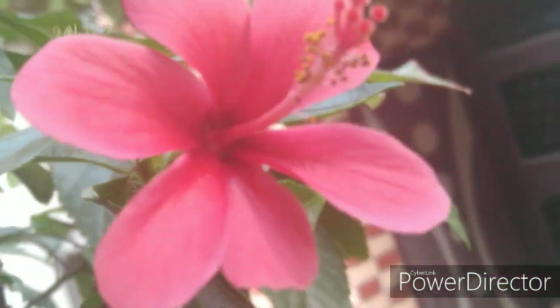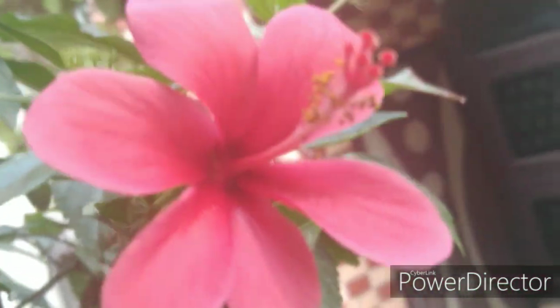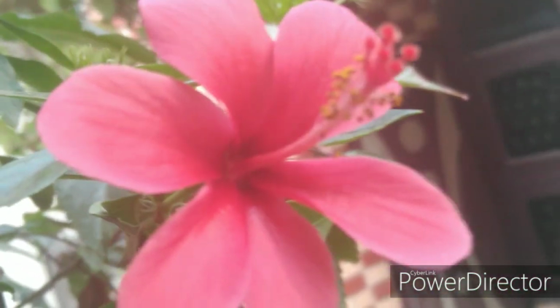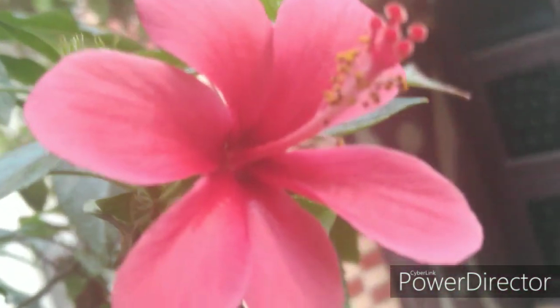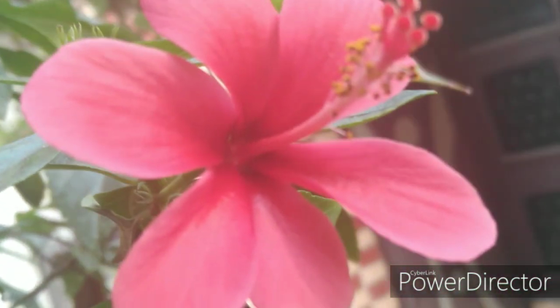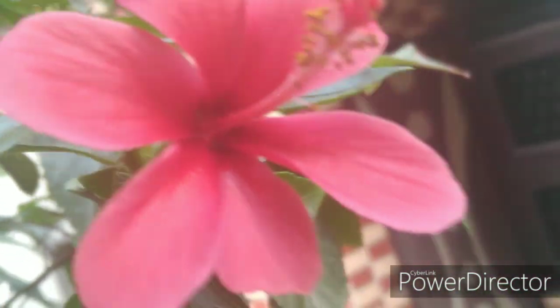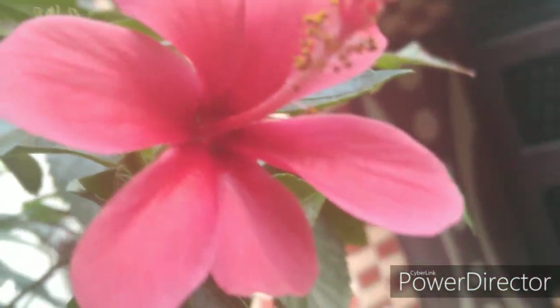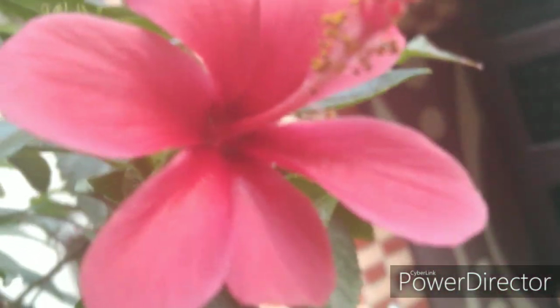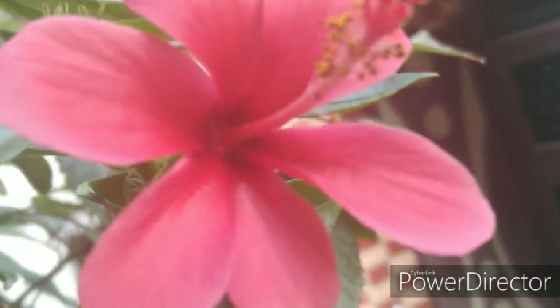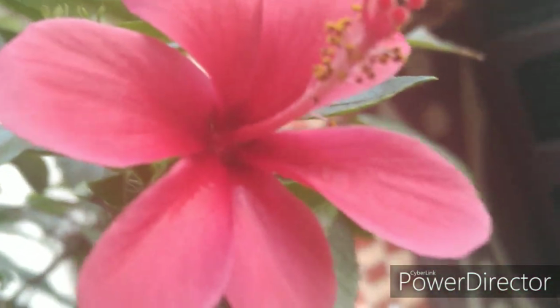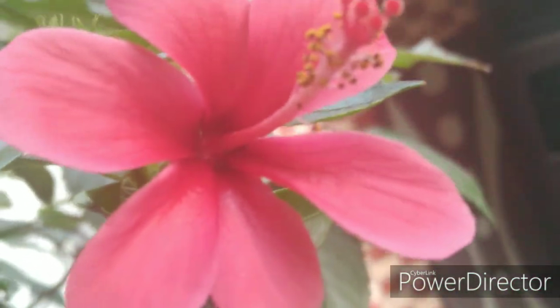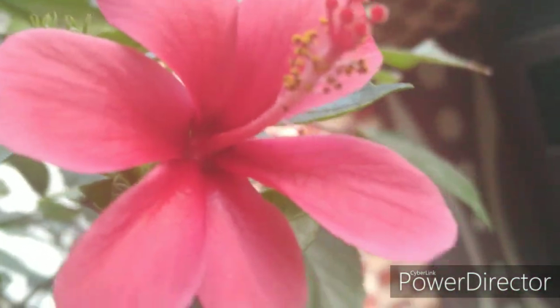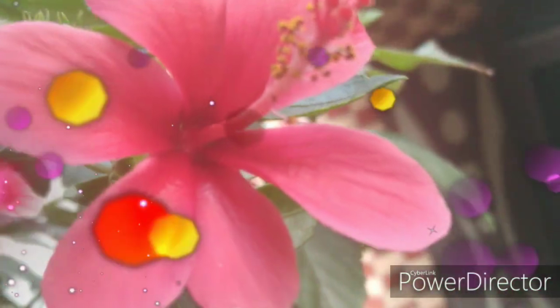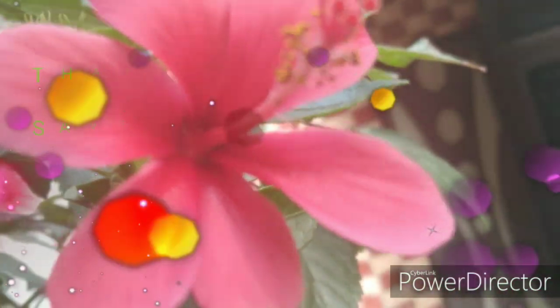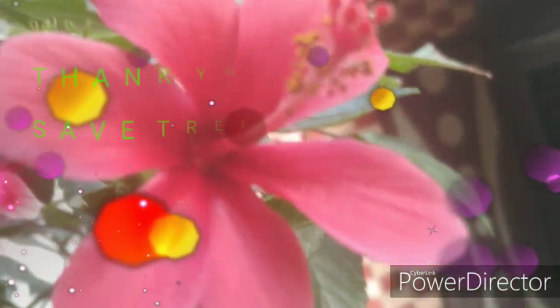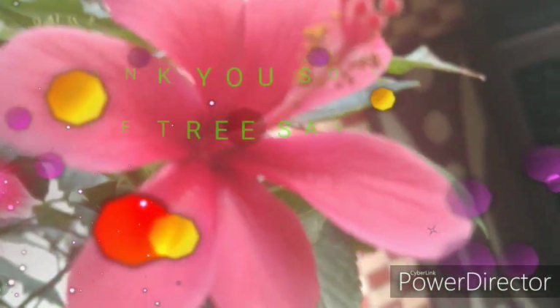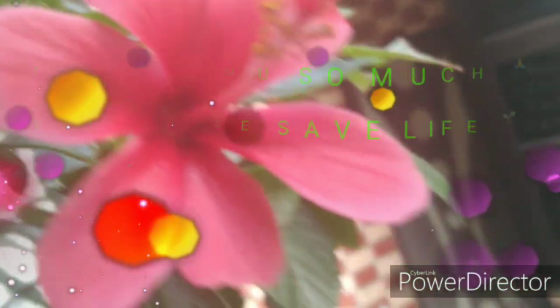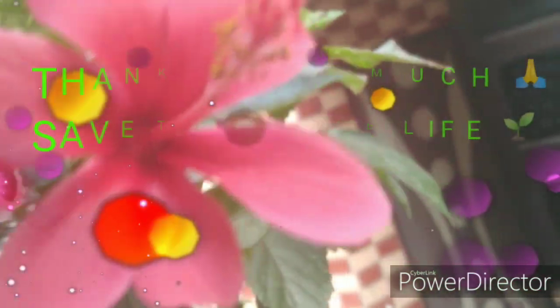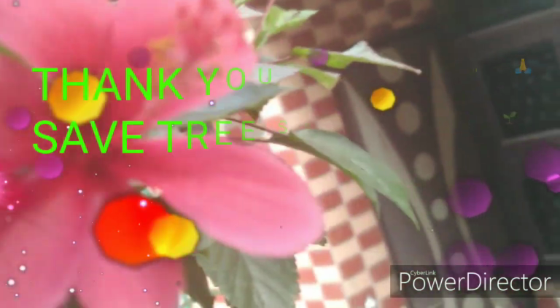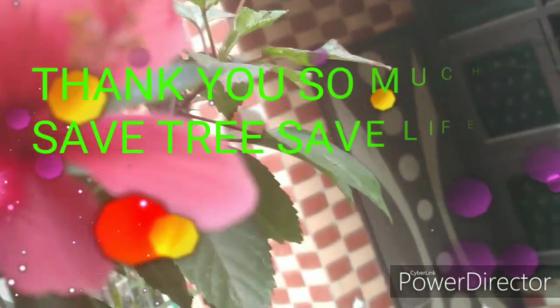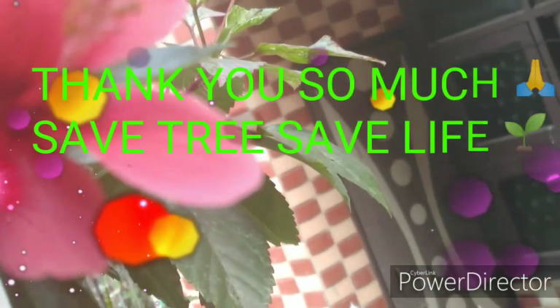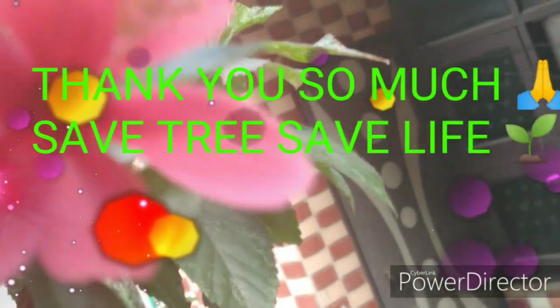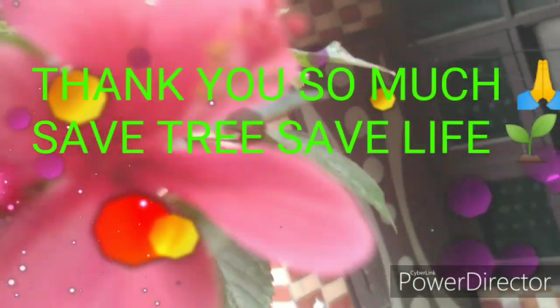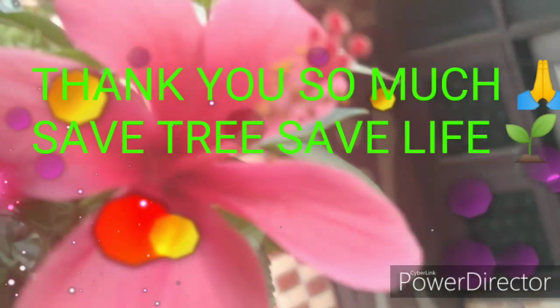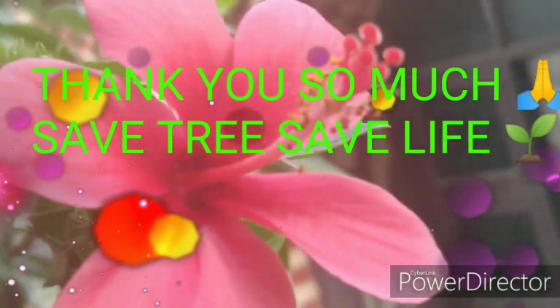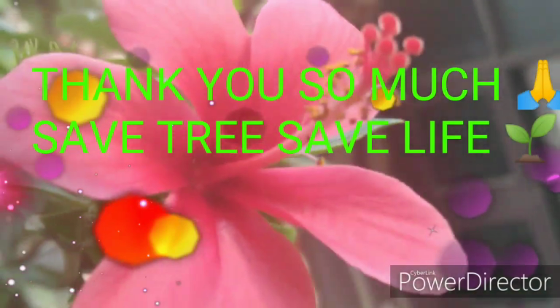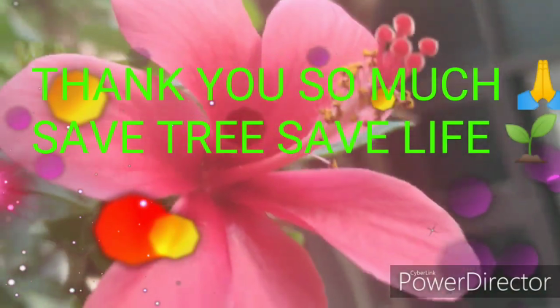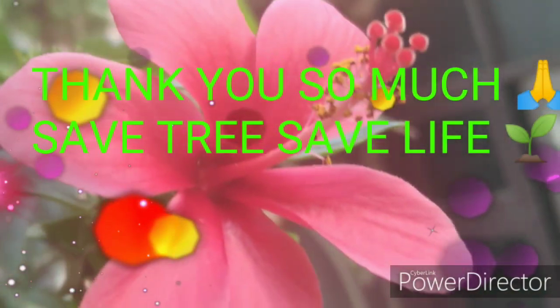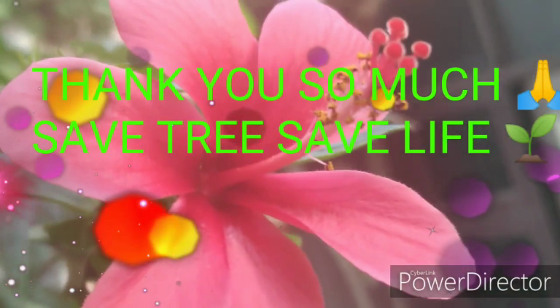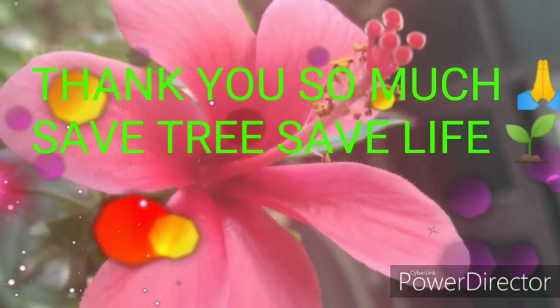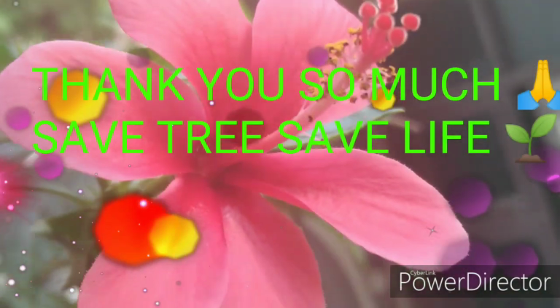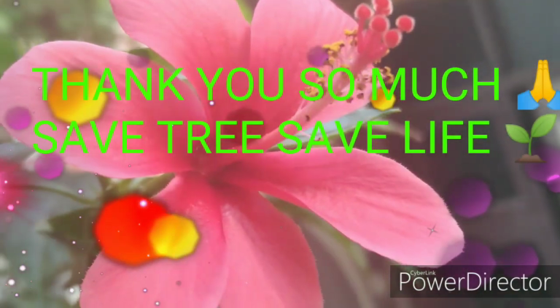Thank you. How did you feel about this video? Tell me — thank you so much.